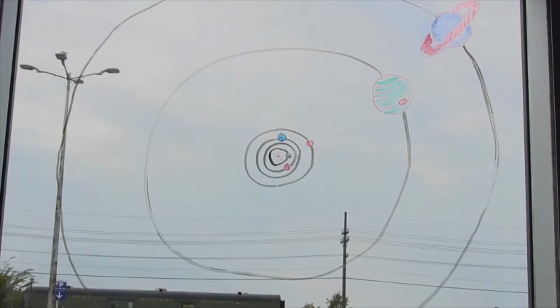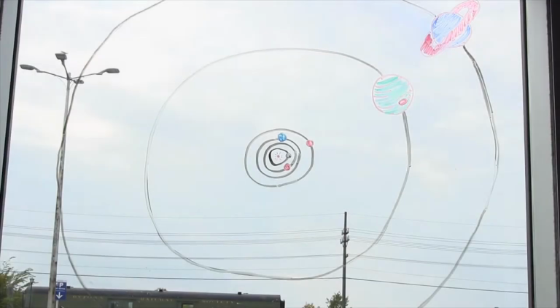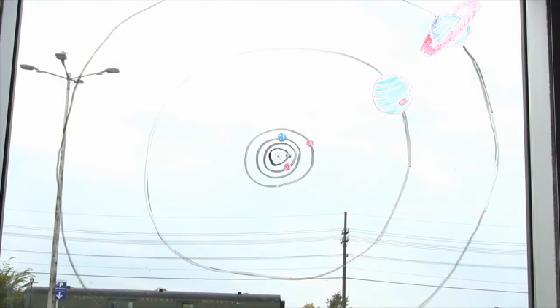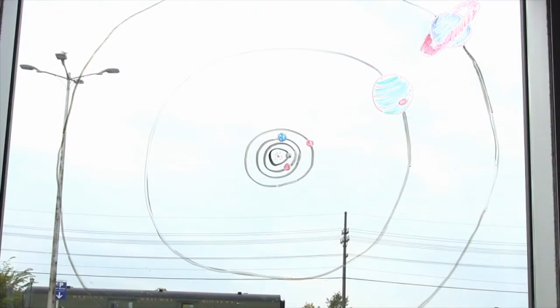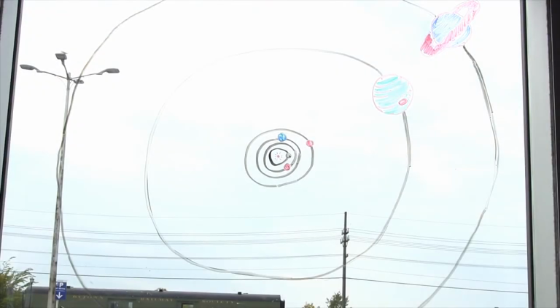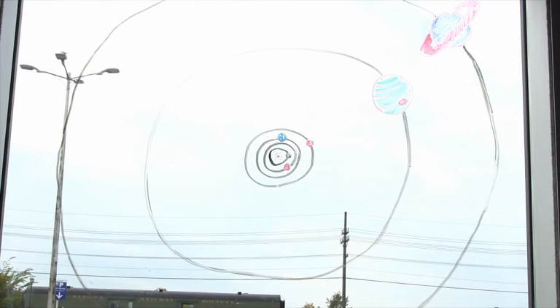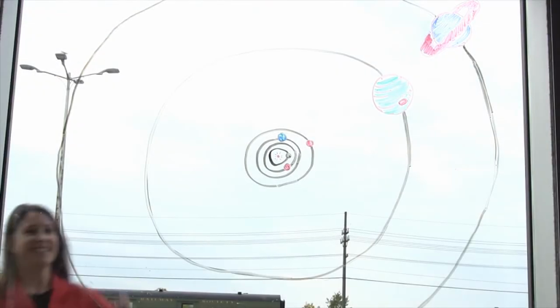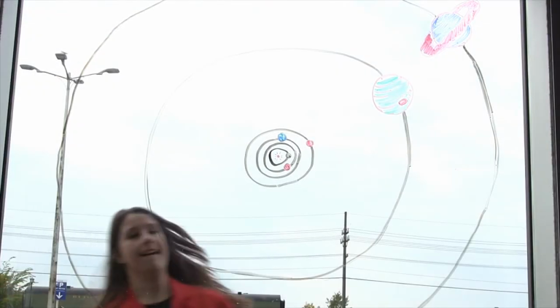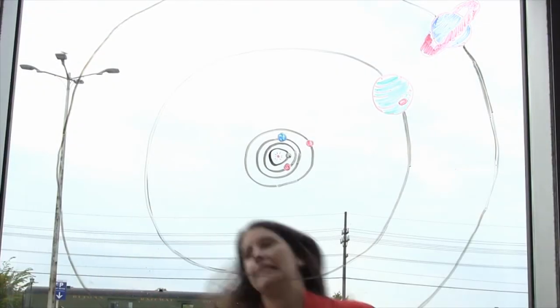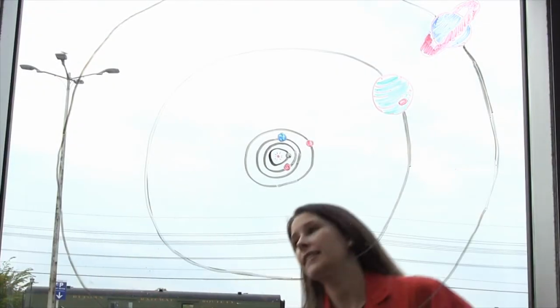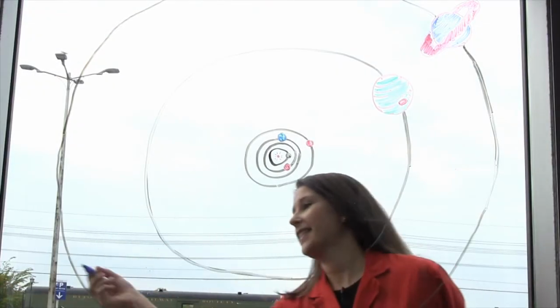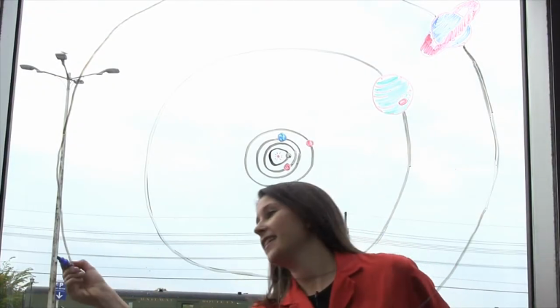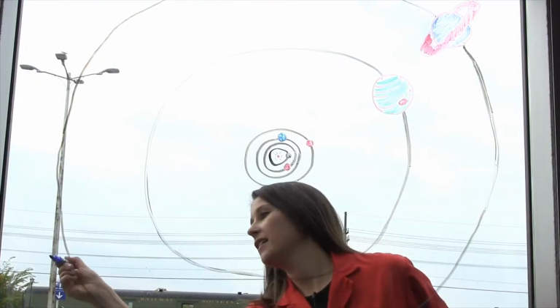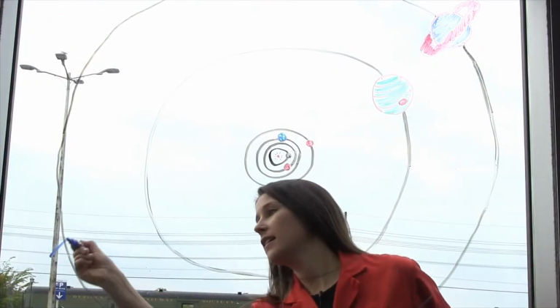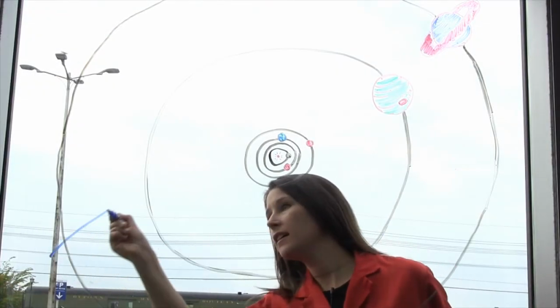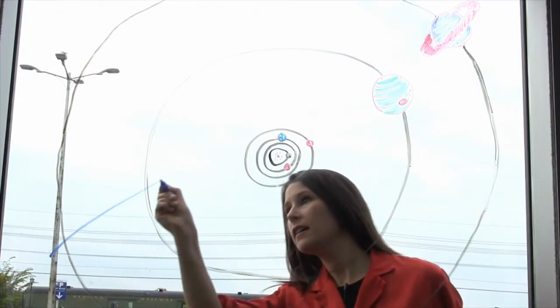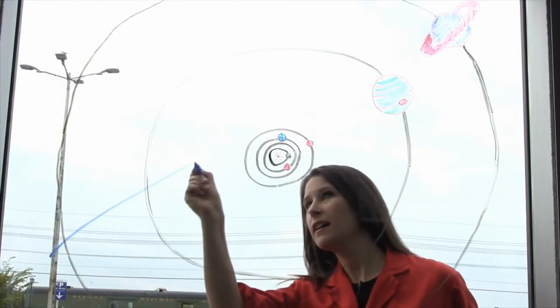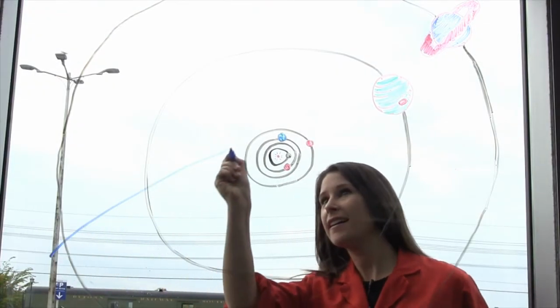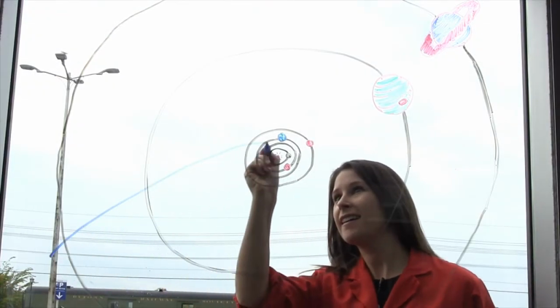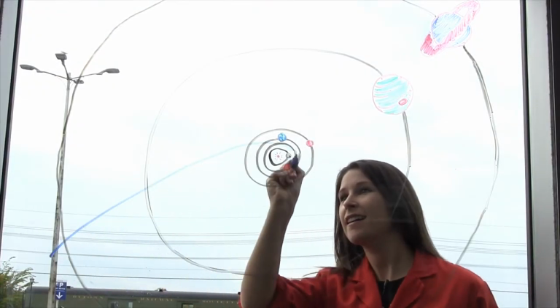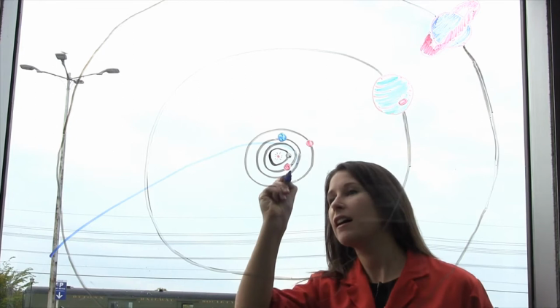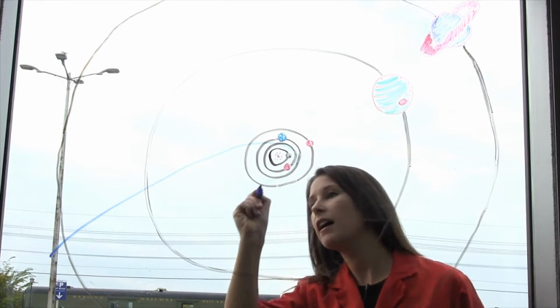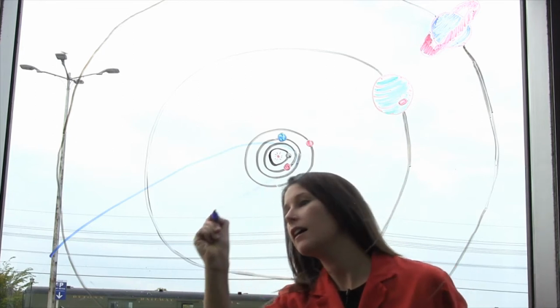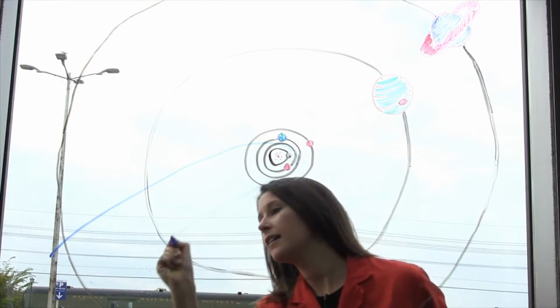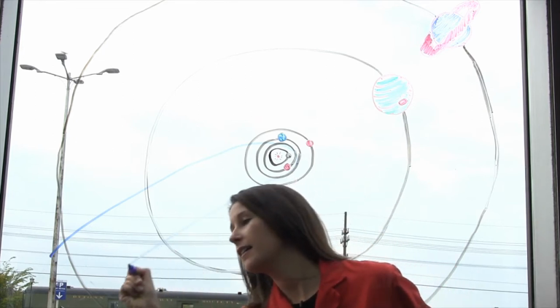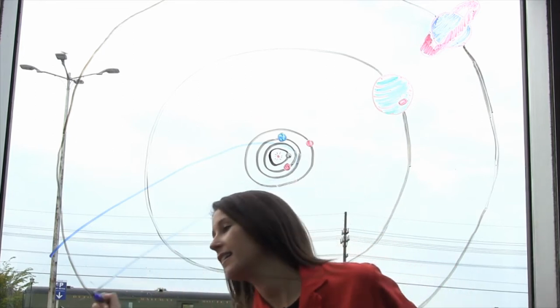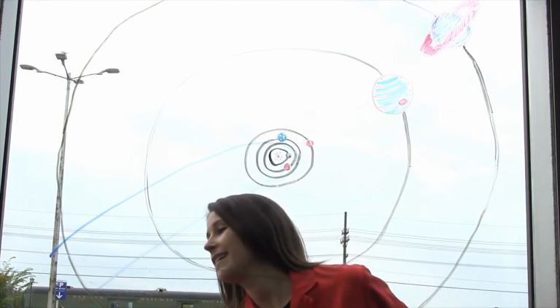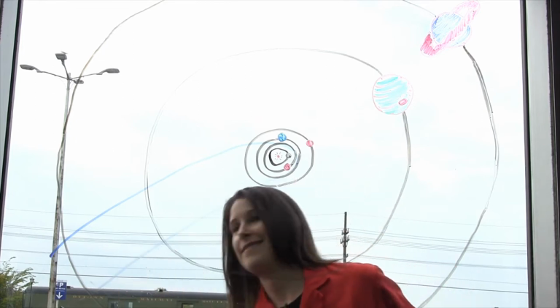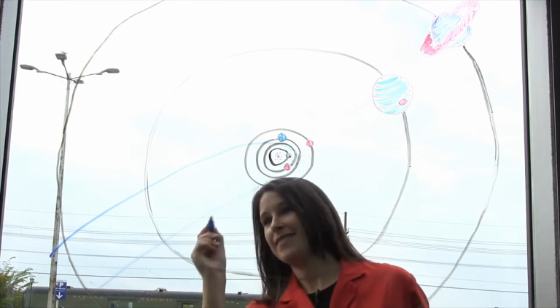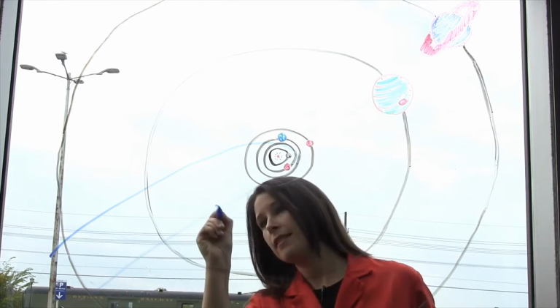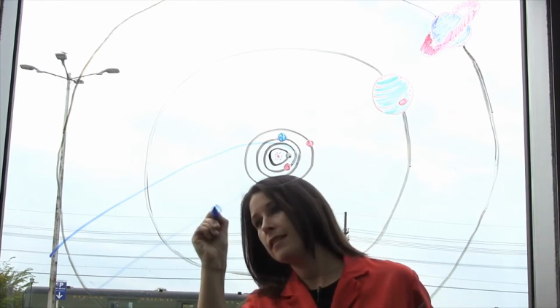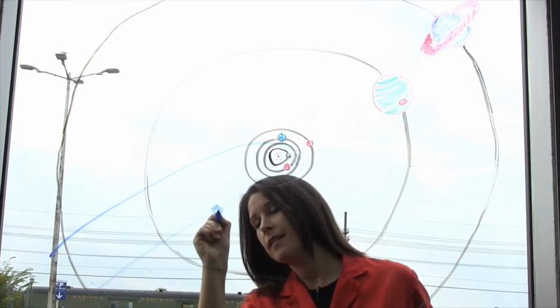Every once in a while, one of these comets goes astray and makes it into the inner solar system in a very elliptical orbit, just like this.